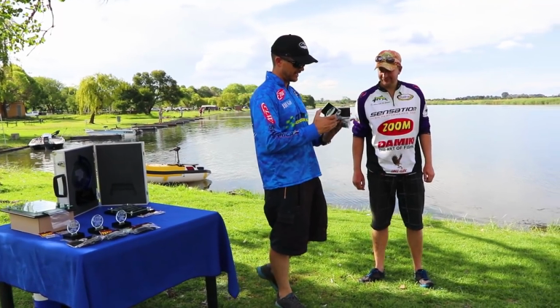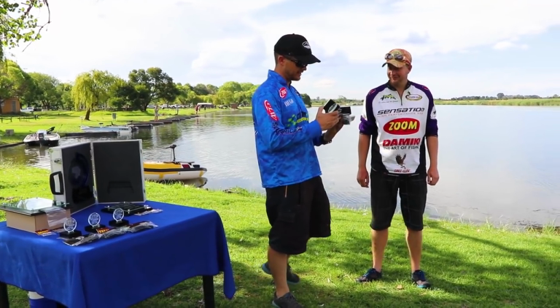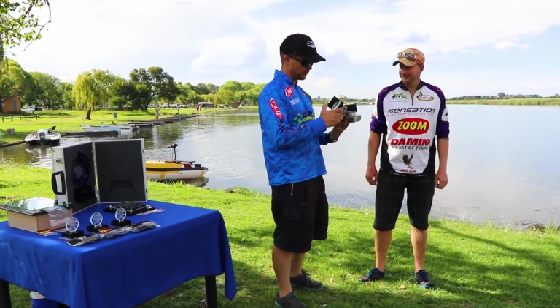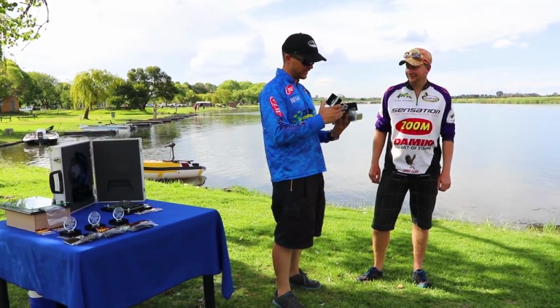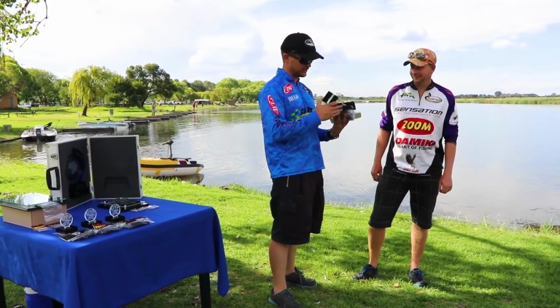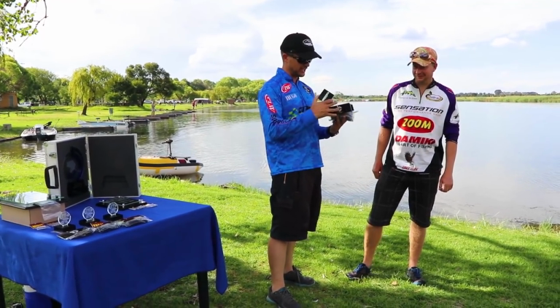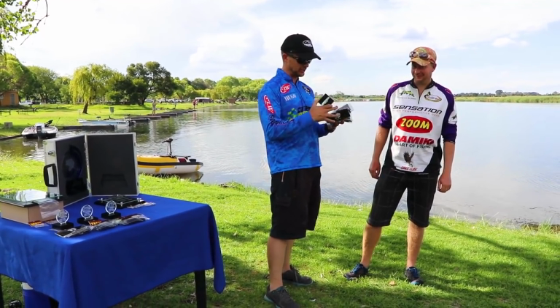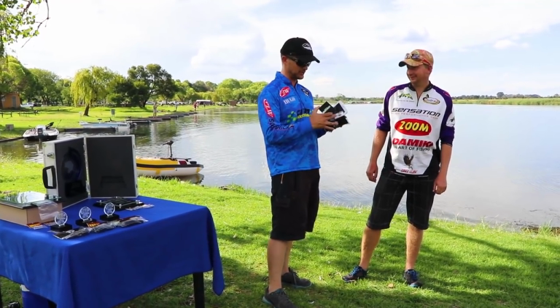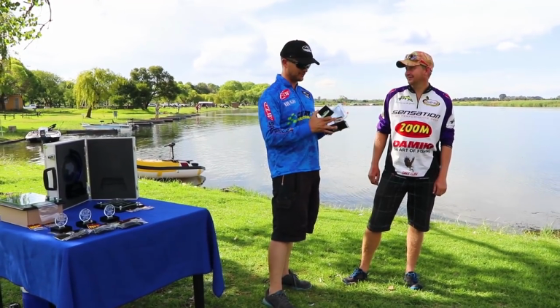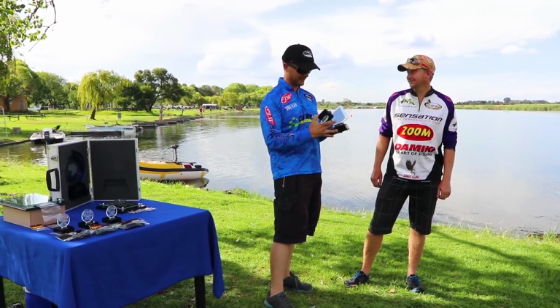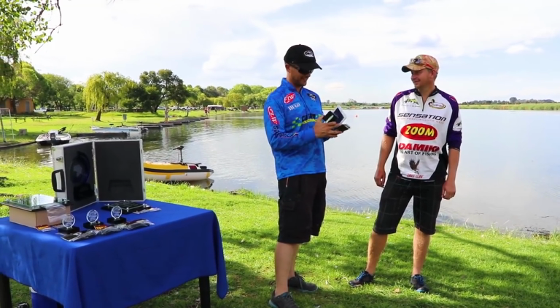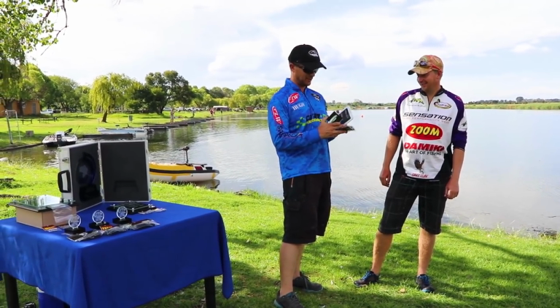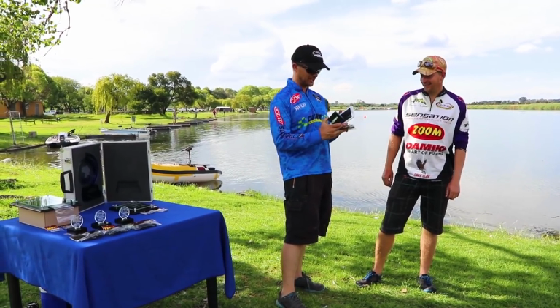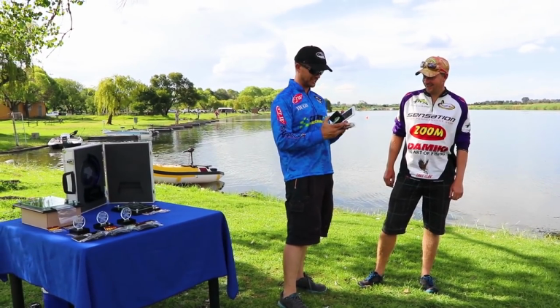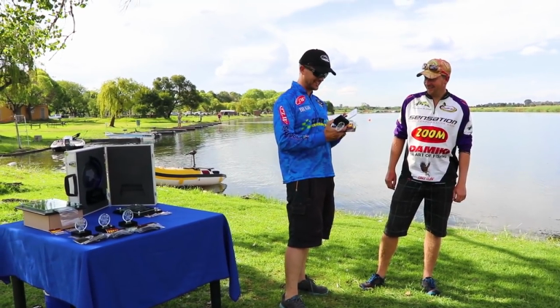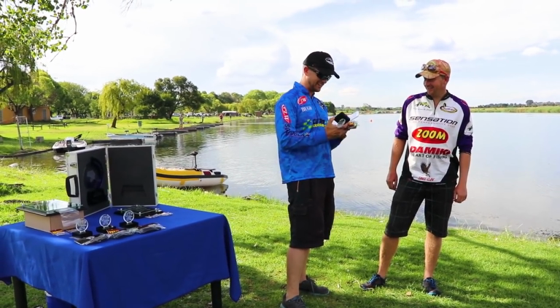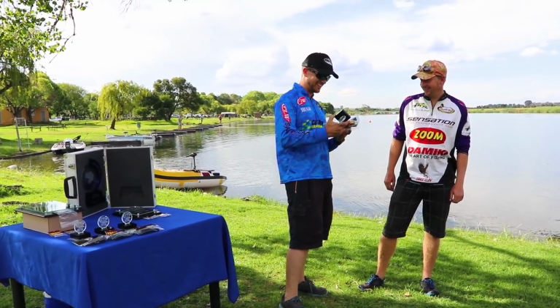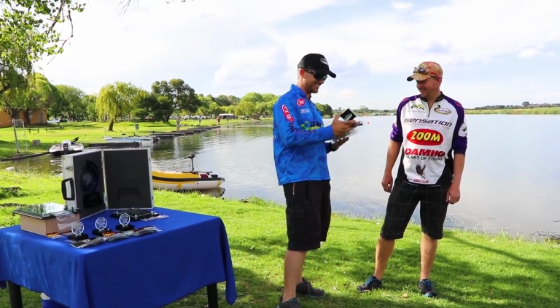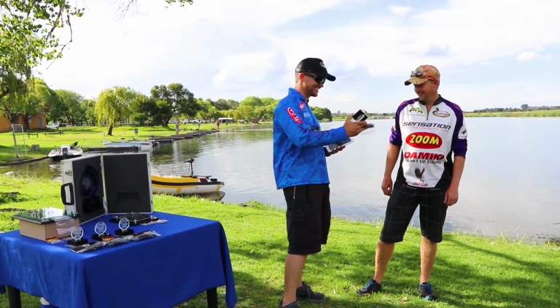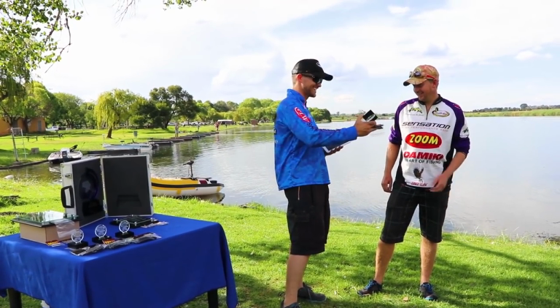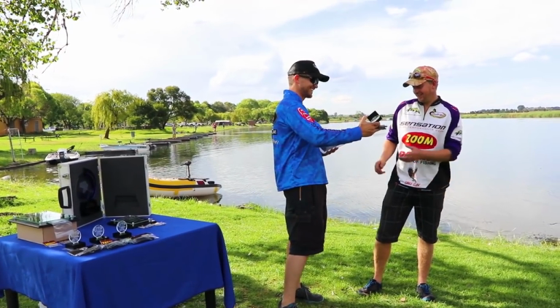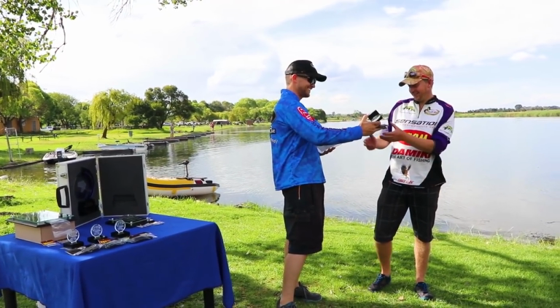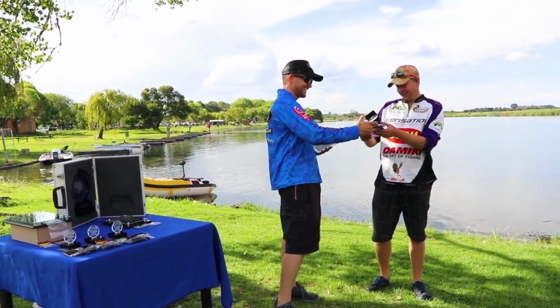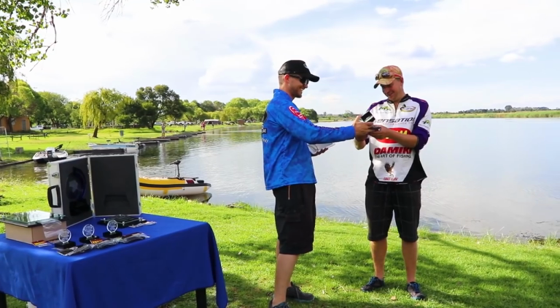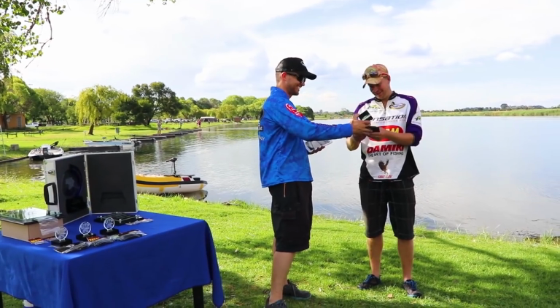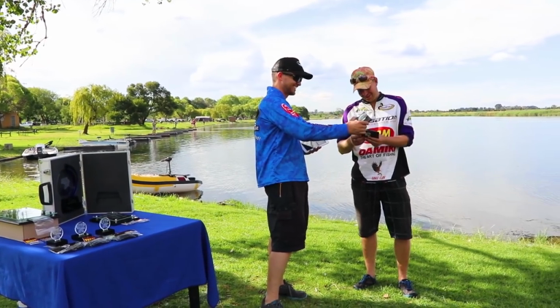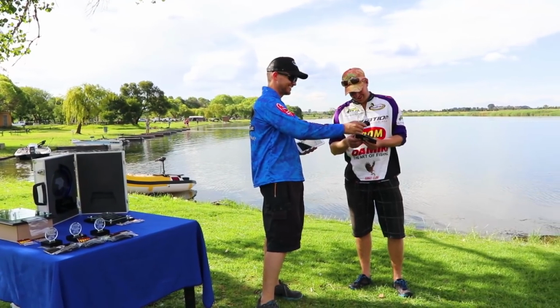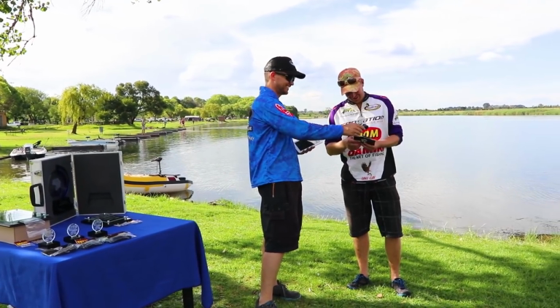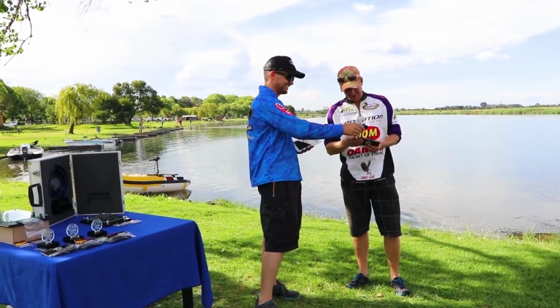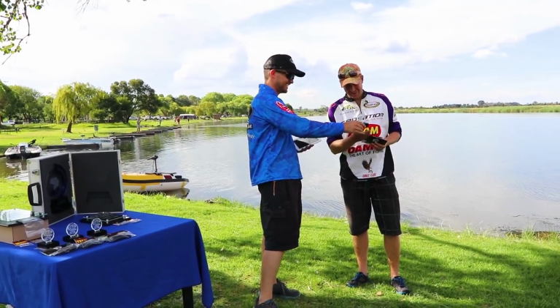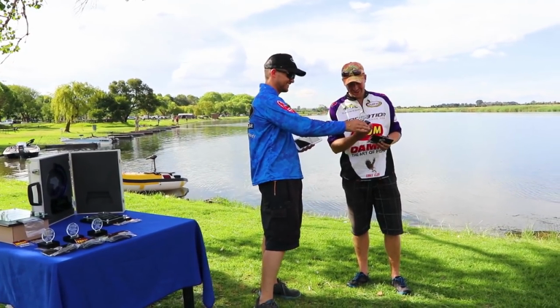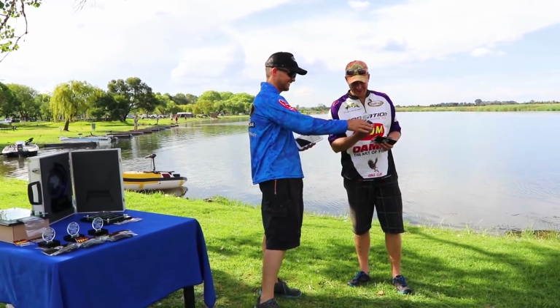These swim baits are actually awesome. I wish I could have them, but there you go. Well done.